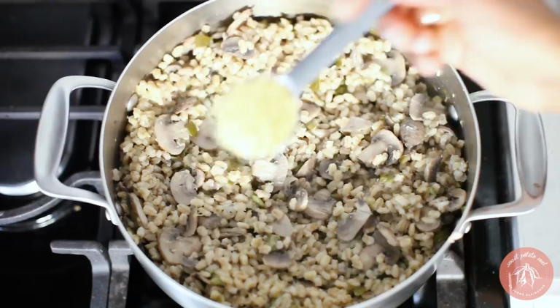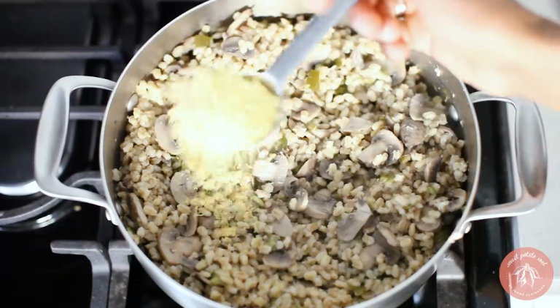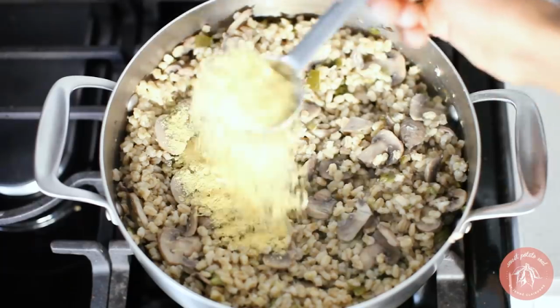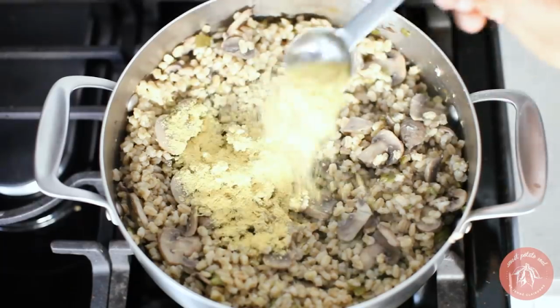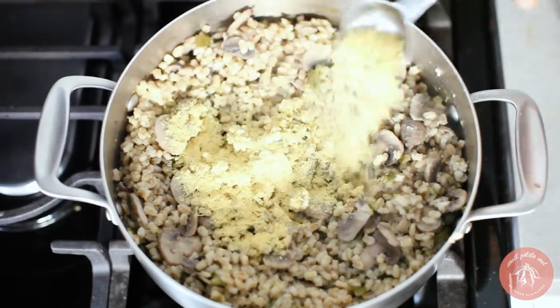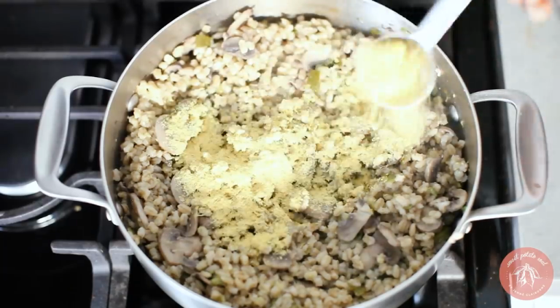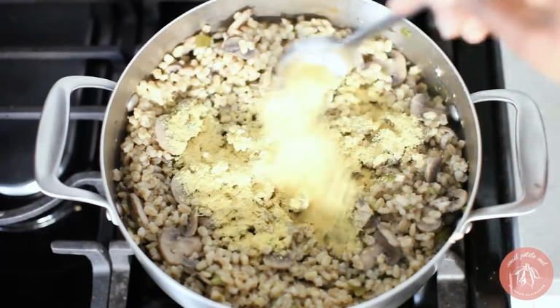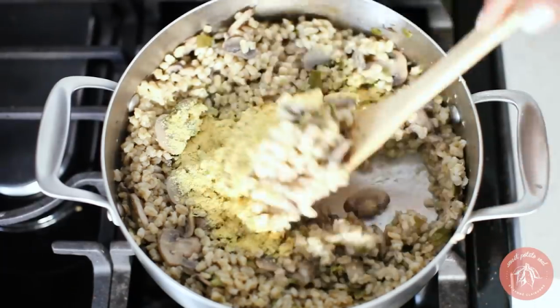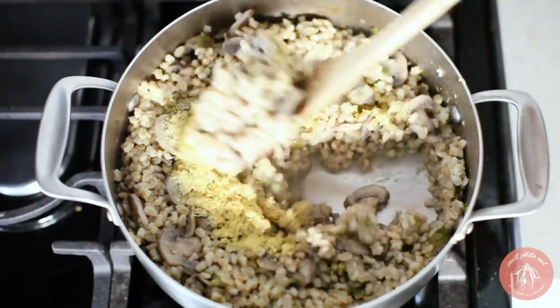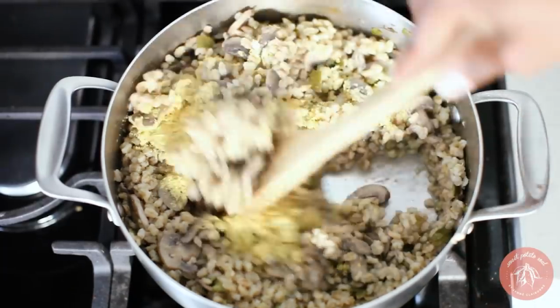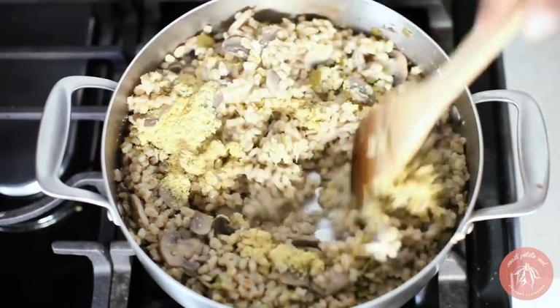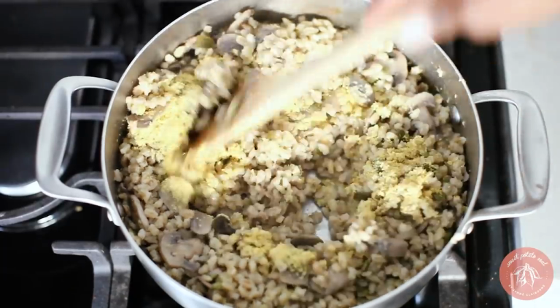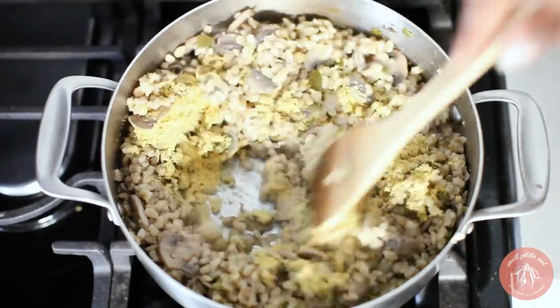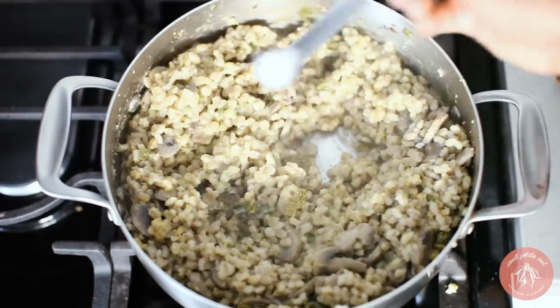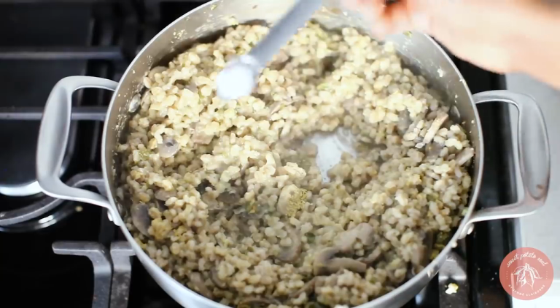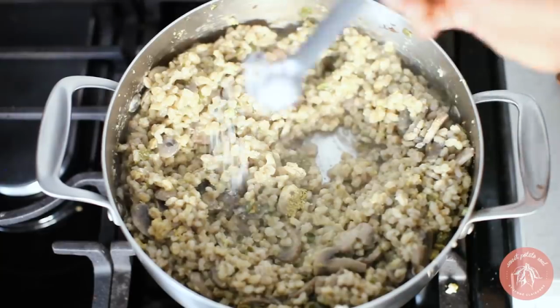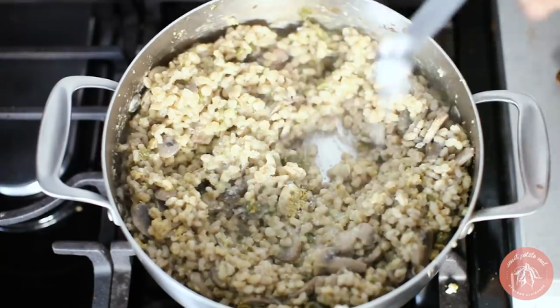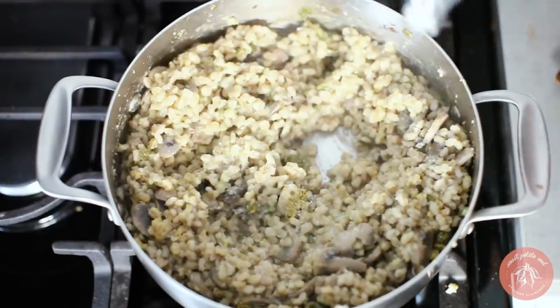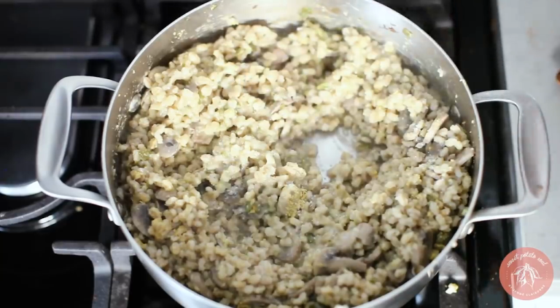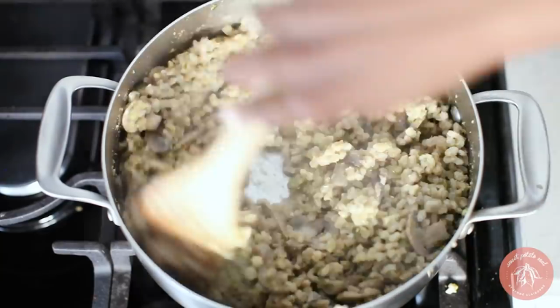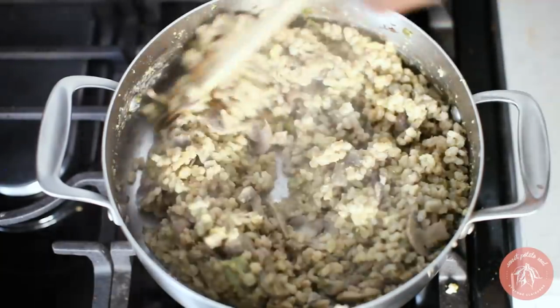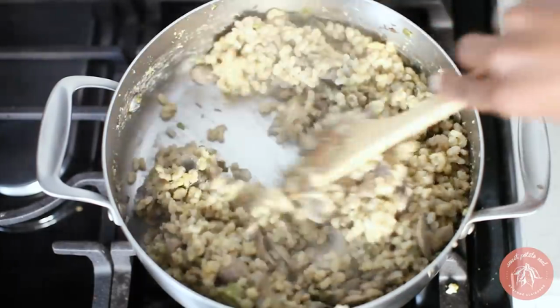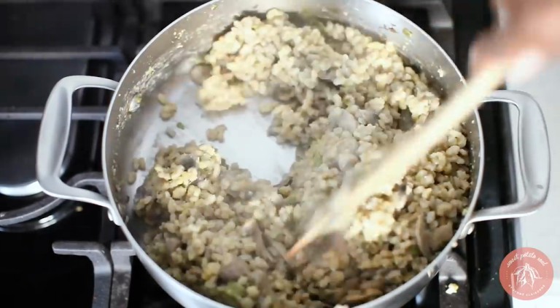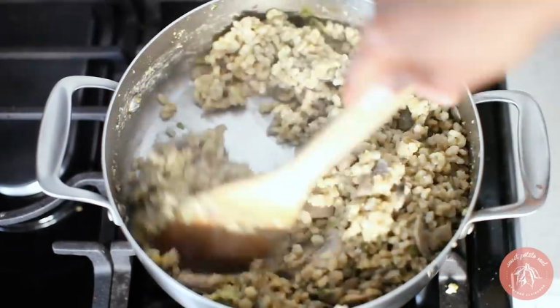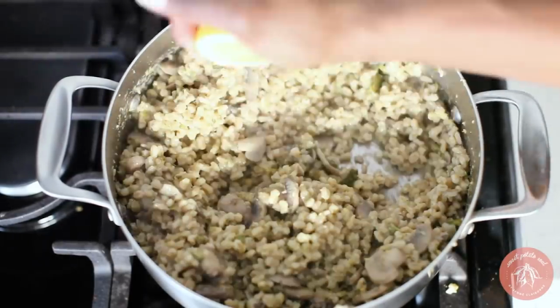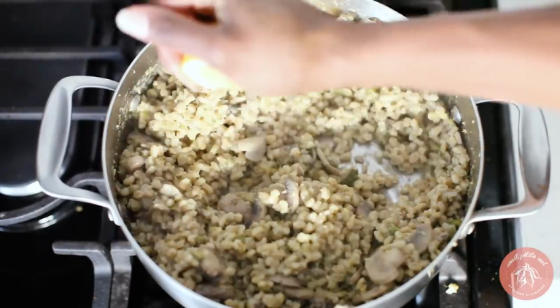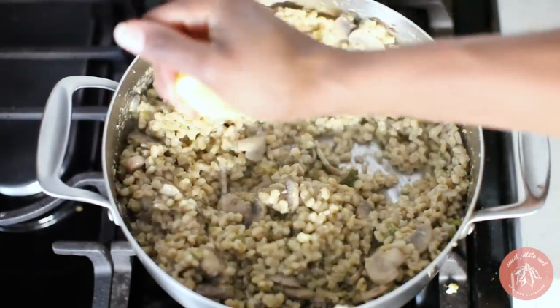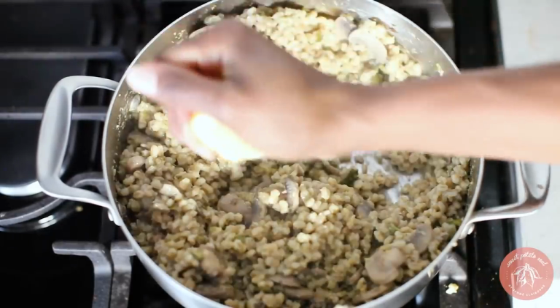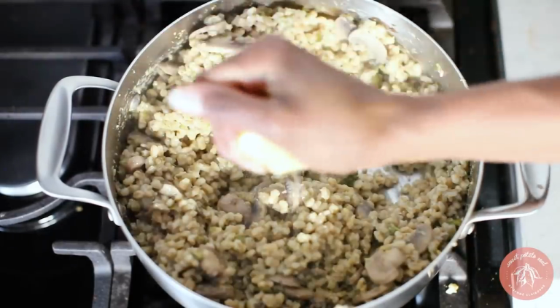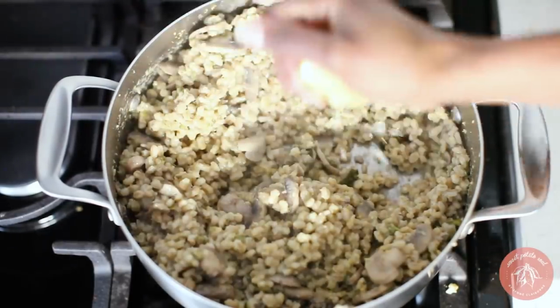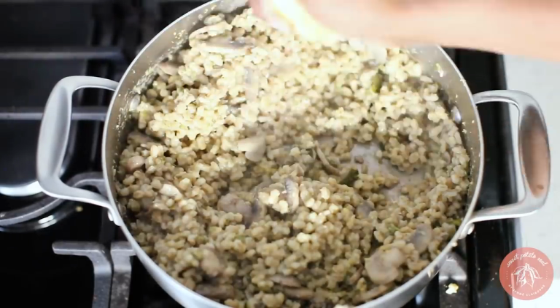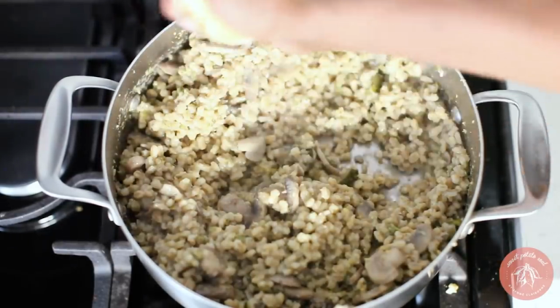Once it's done cooking, stir in nutritional yeast, salt, and squeeze some lemon juice over the top.